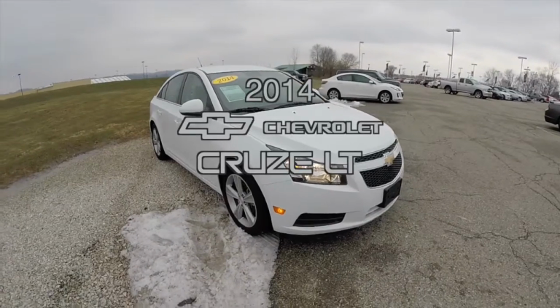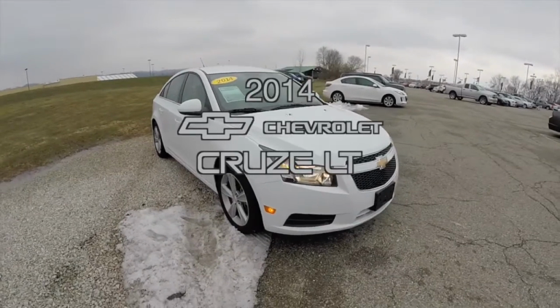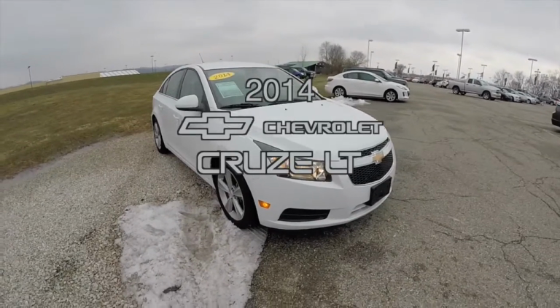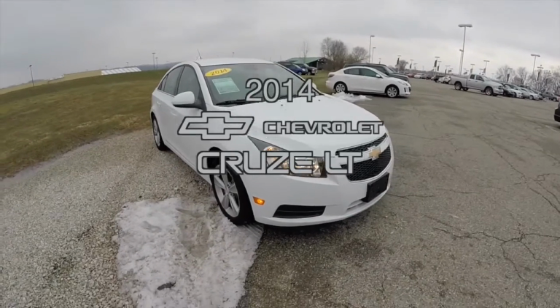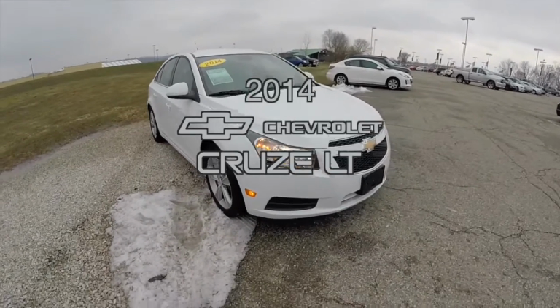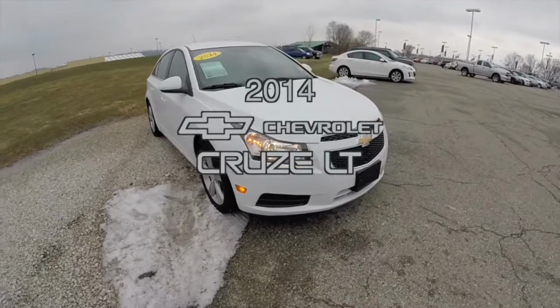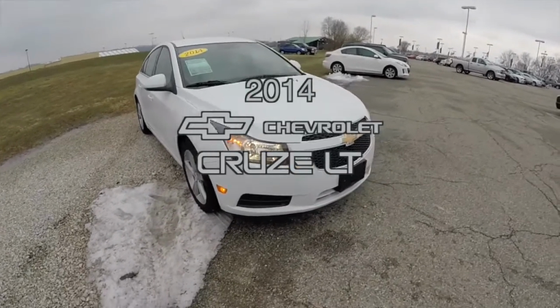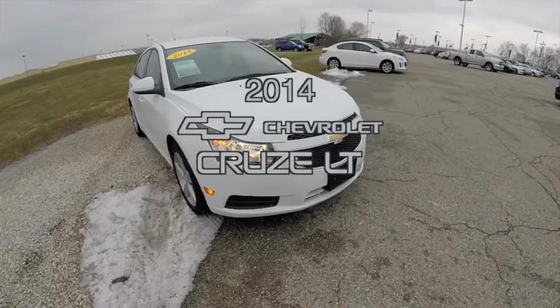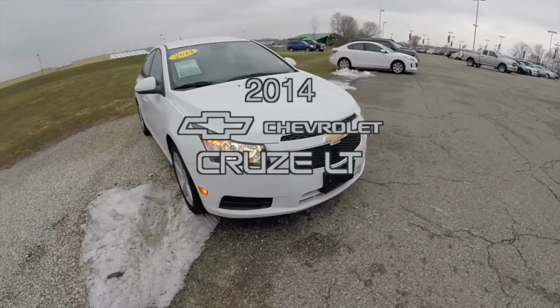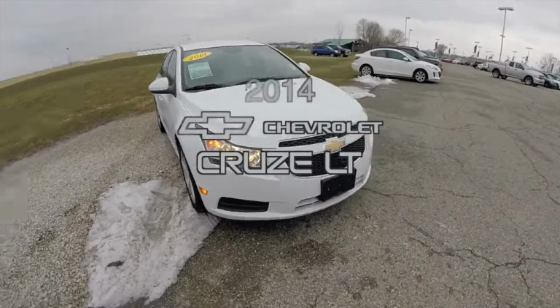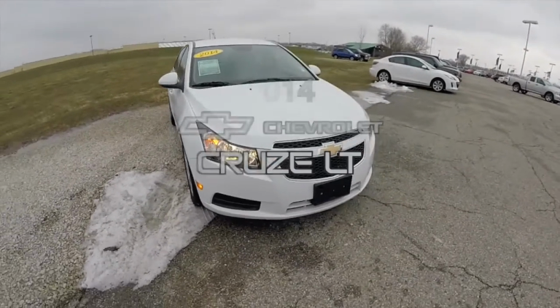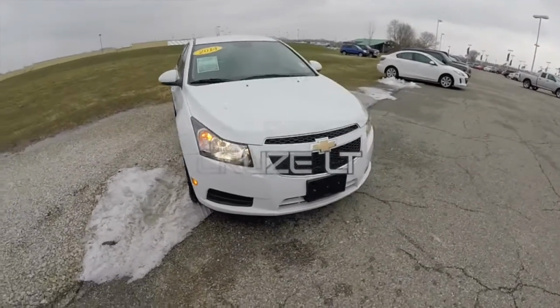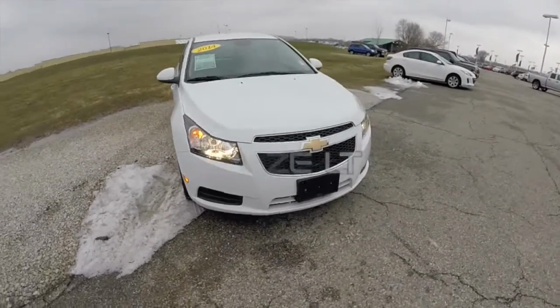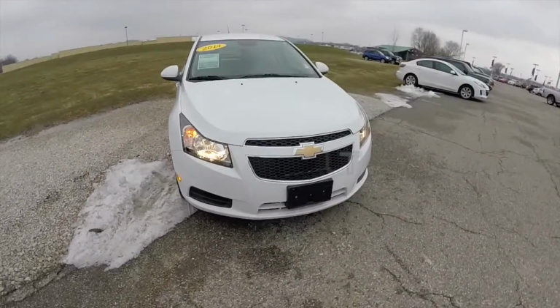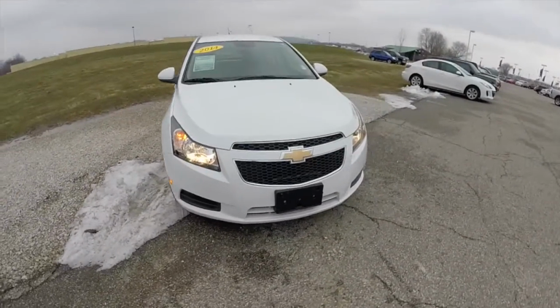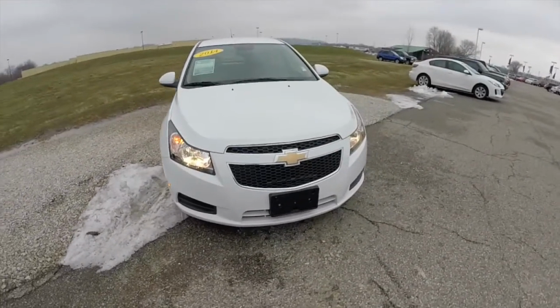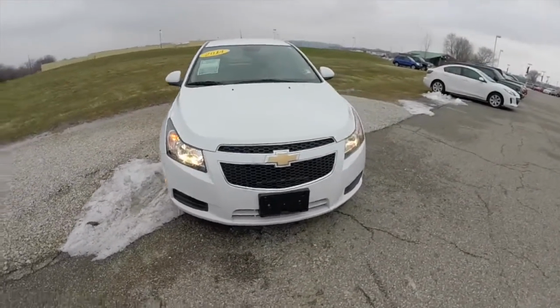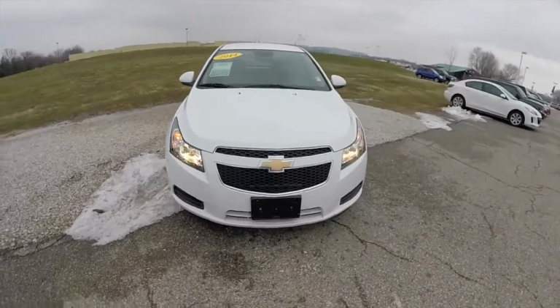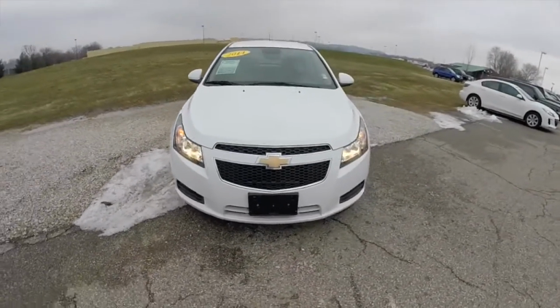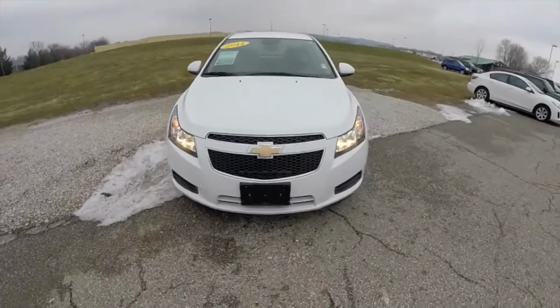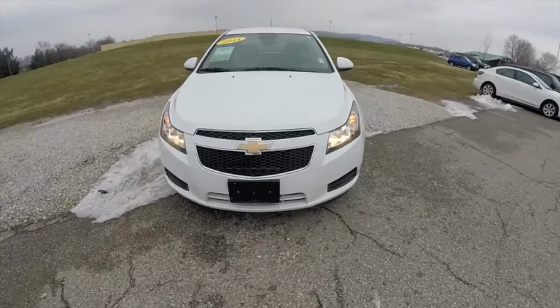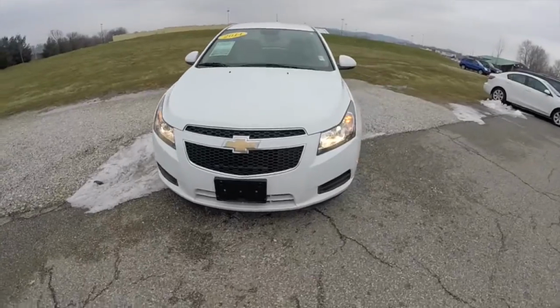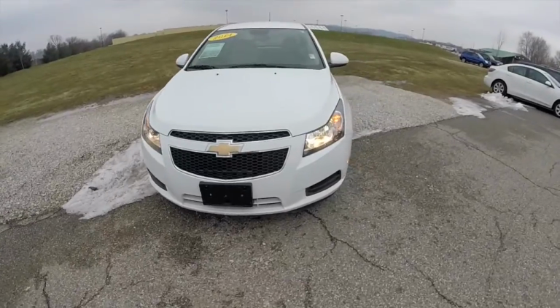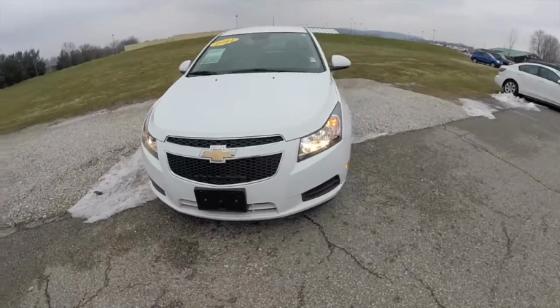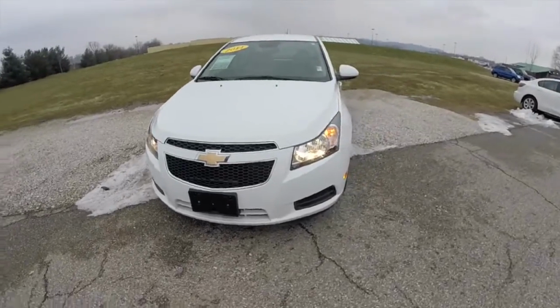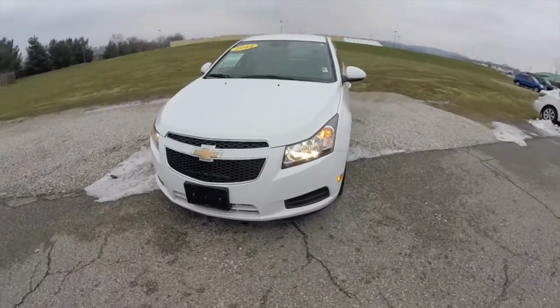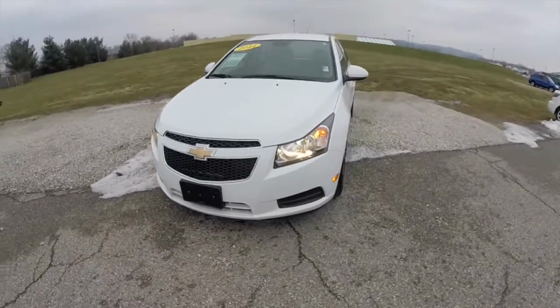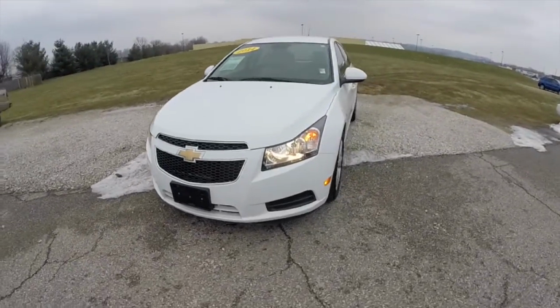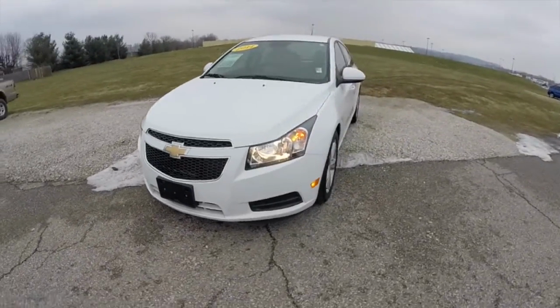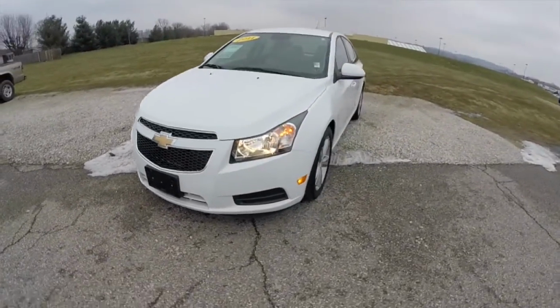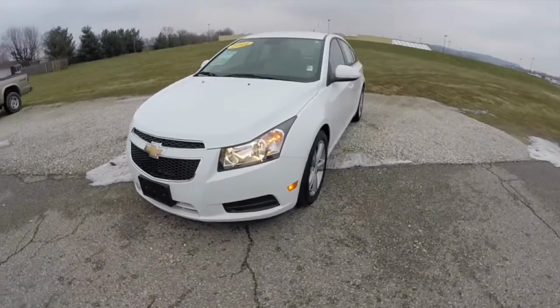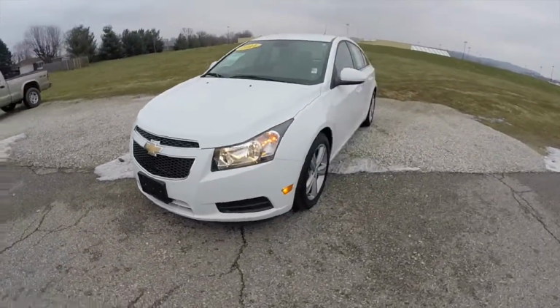Hello everyone. Today we're going to take a quick walk around look at this 2014 Chevrolet Cruze LT.